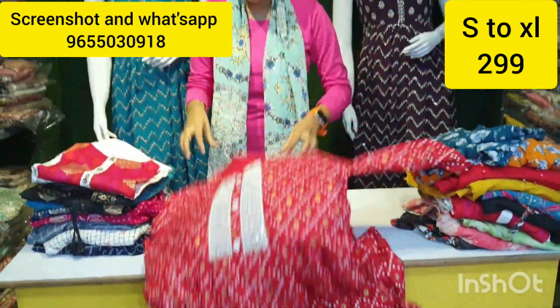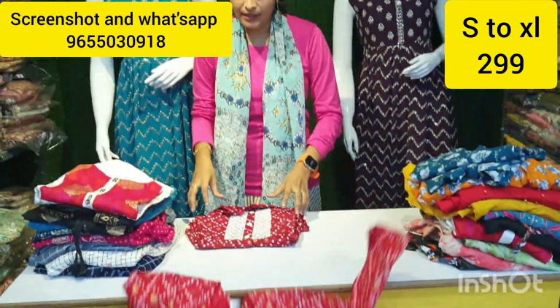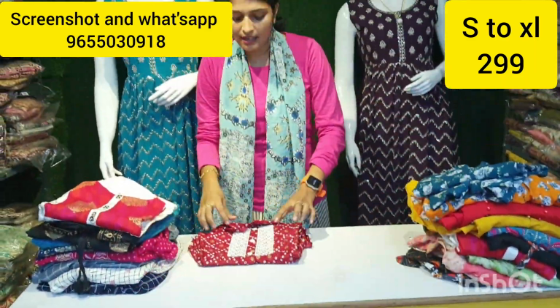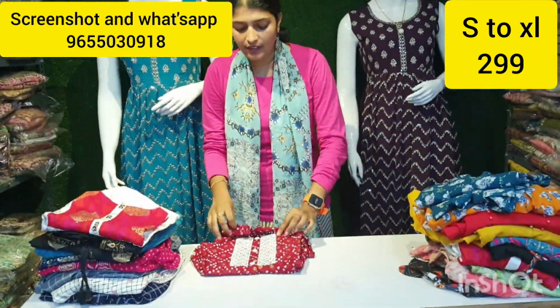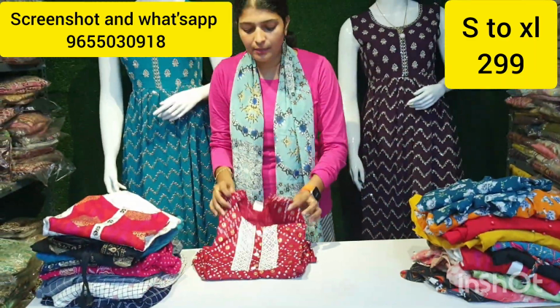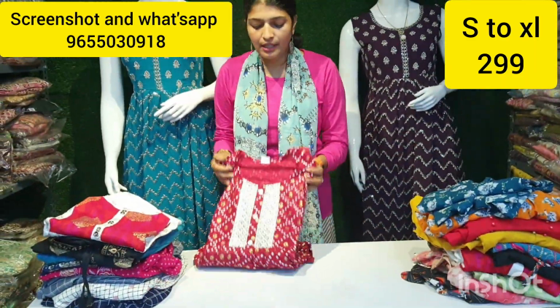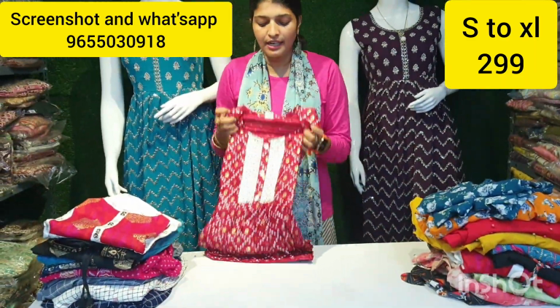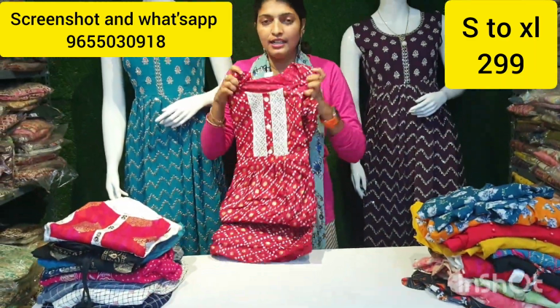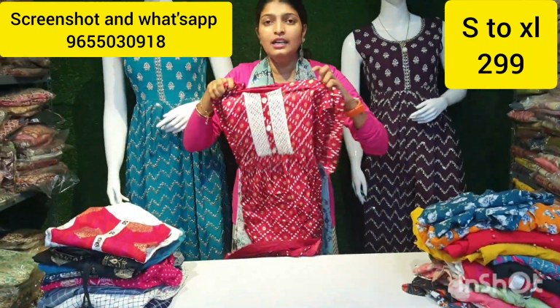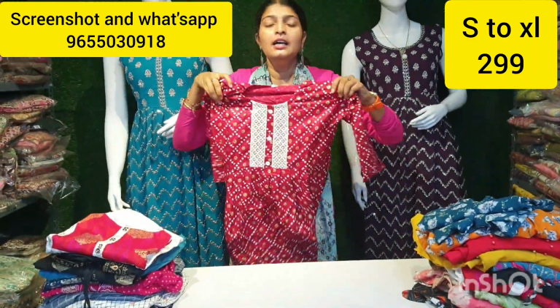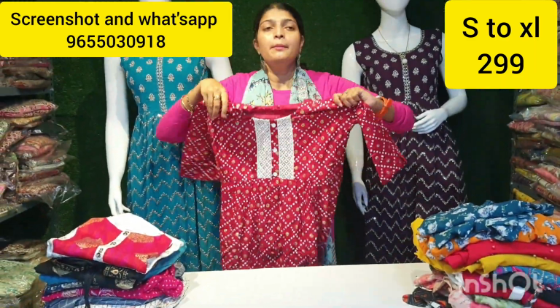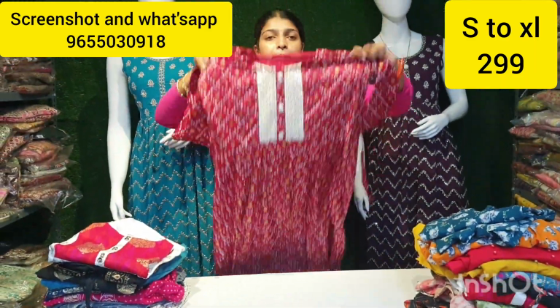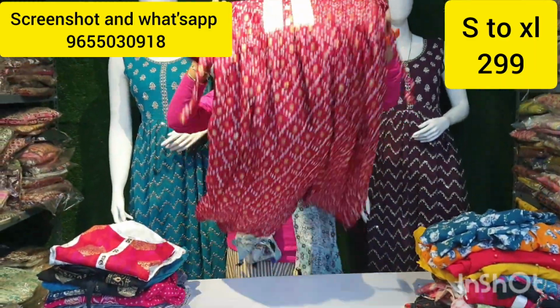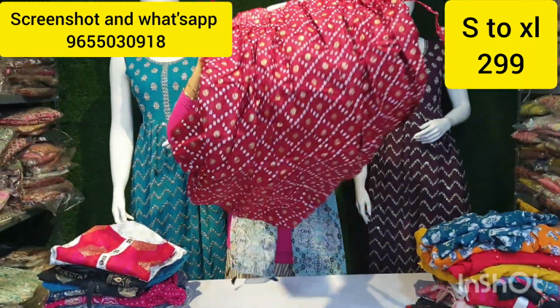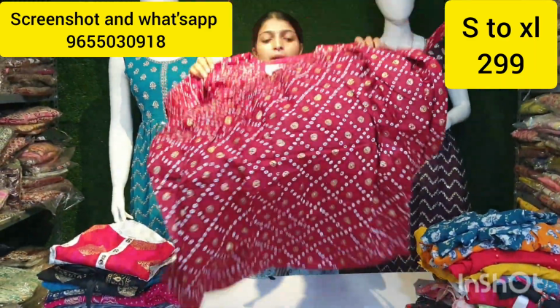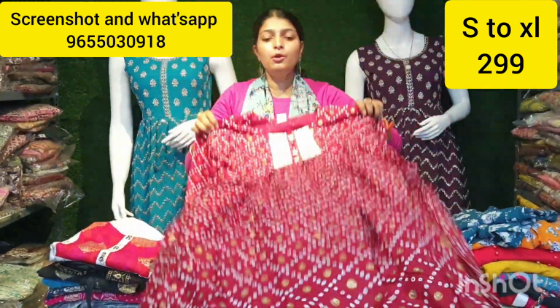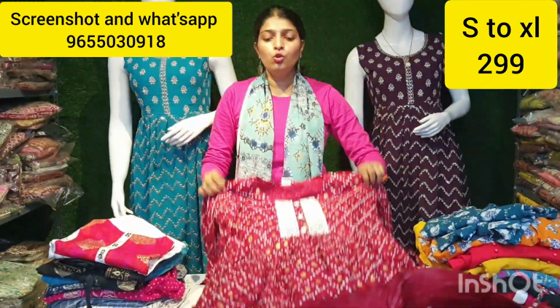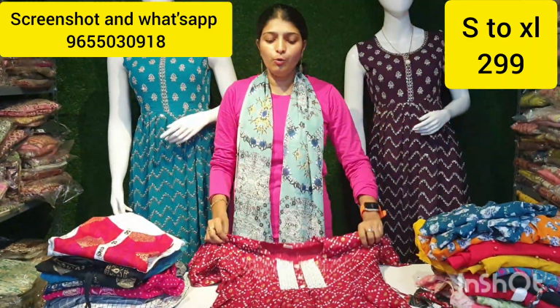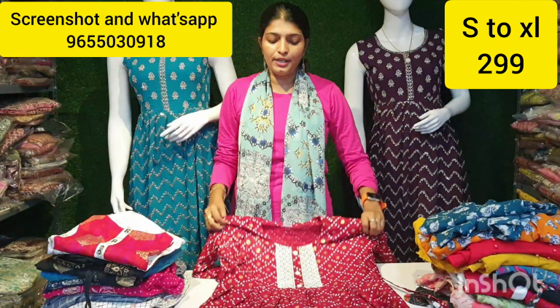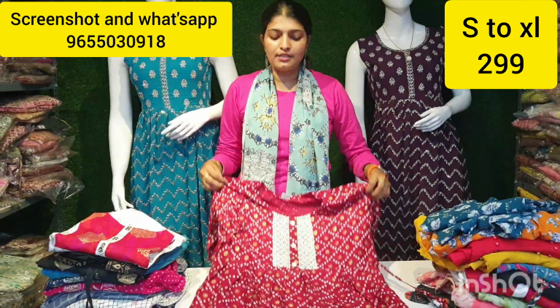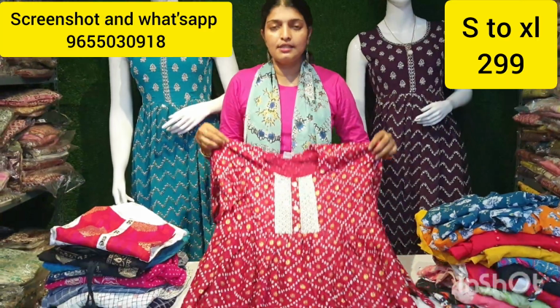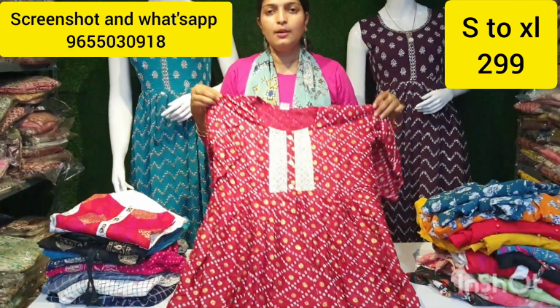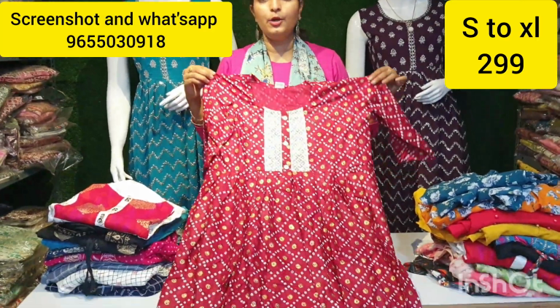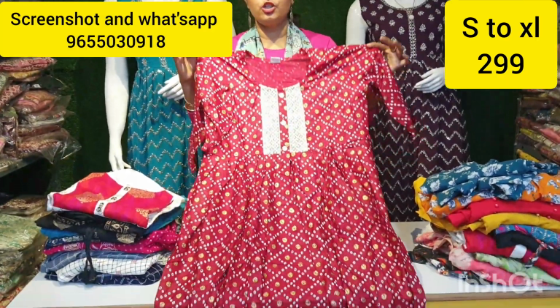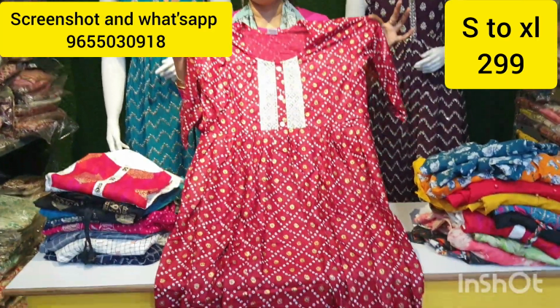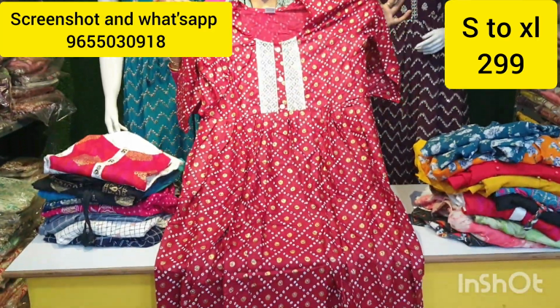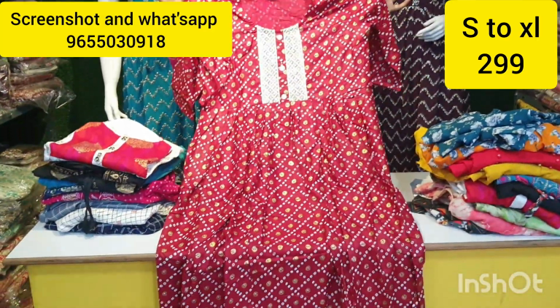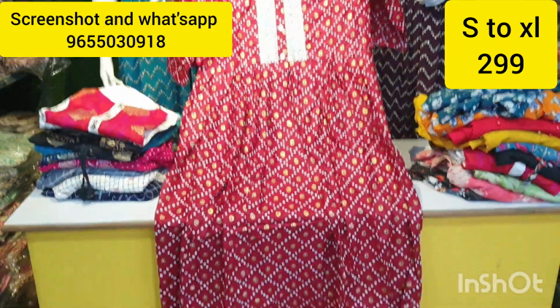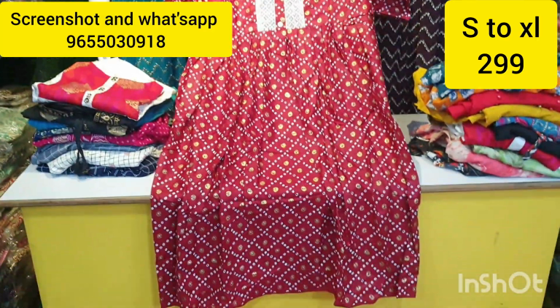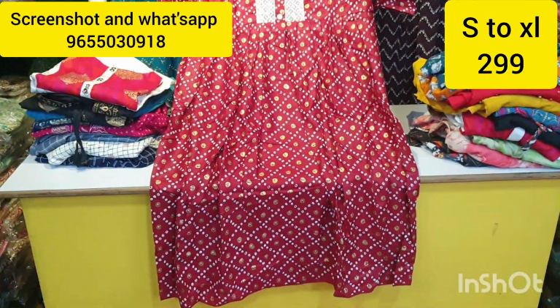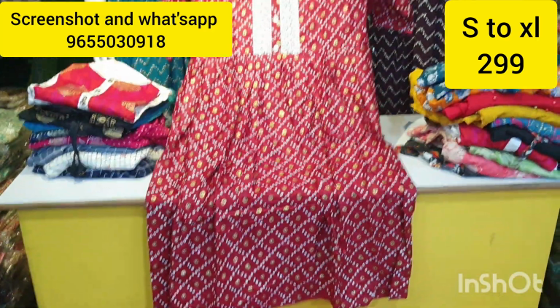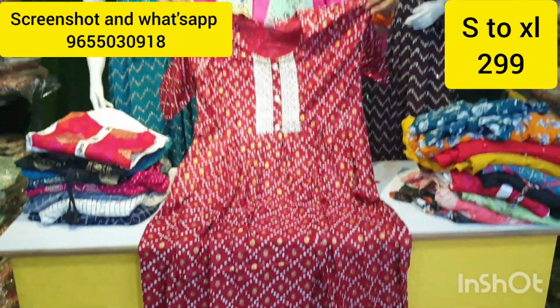Single piece available. Minimum 2 pieces purchase. It is a super boner.